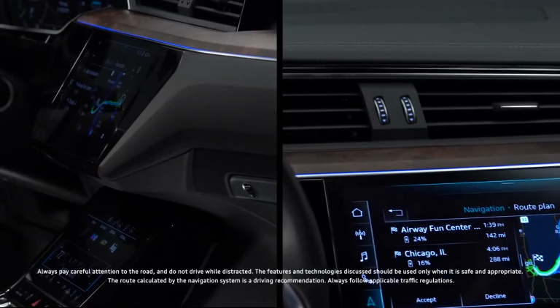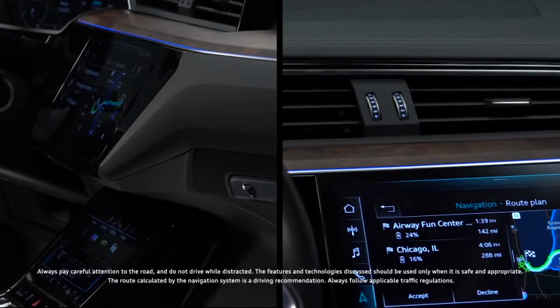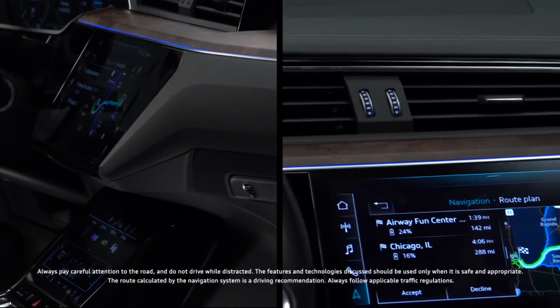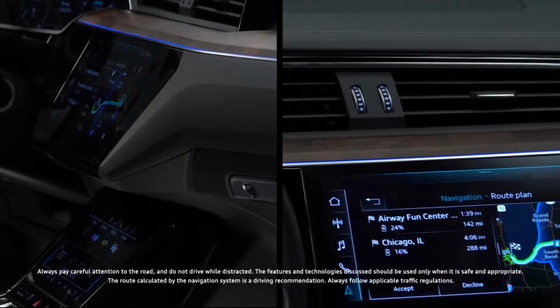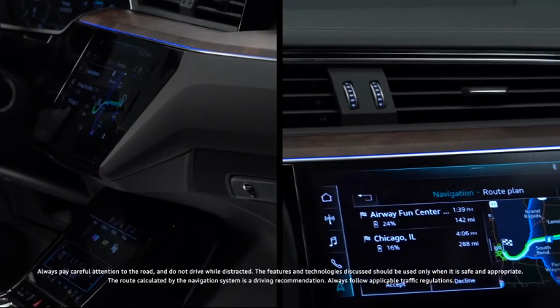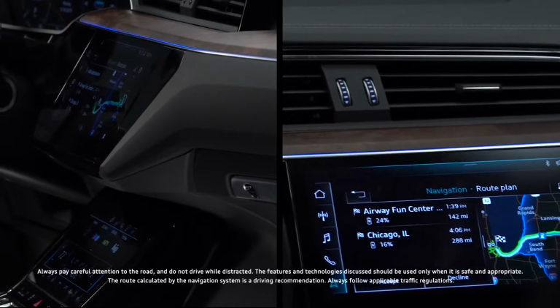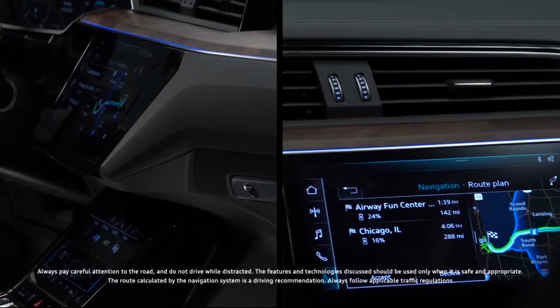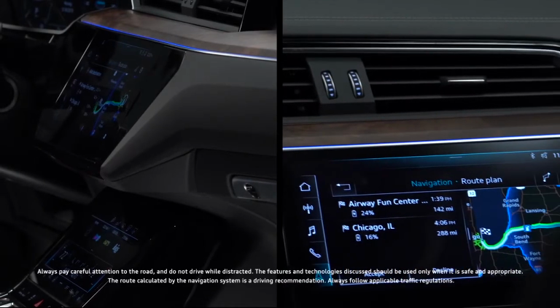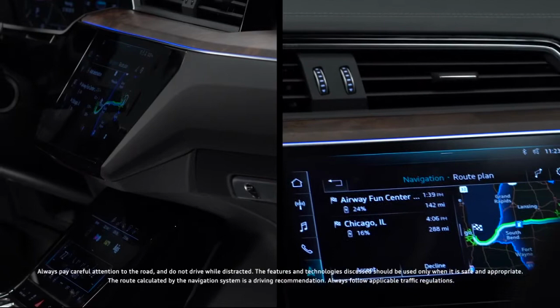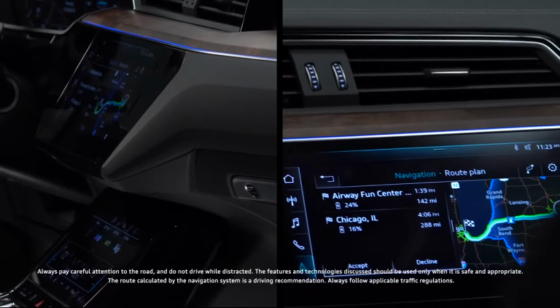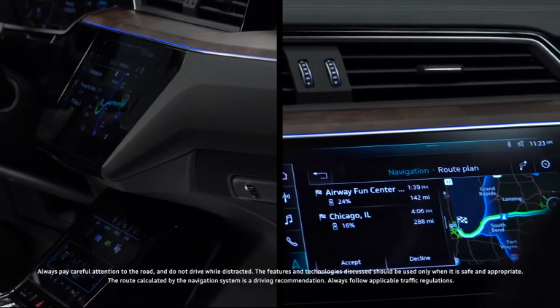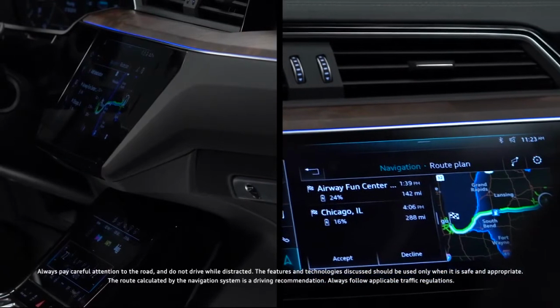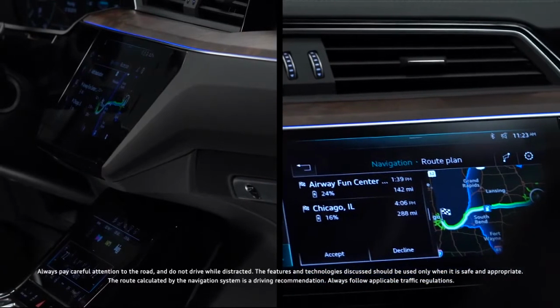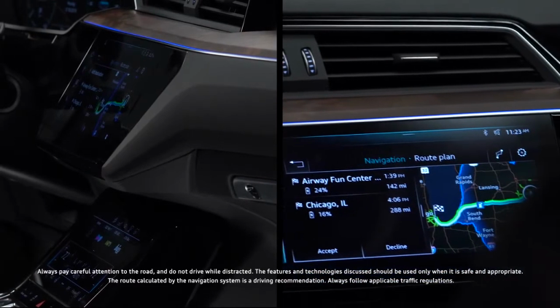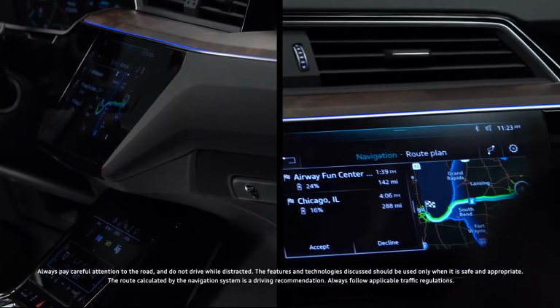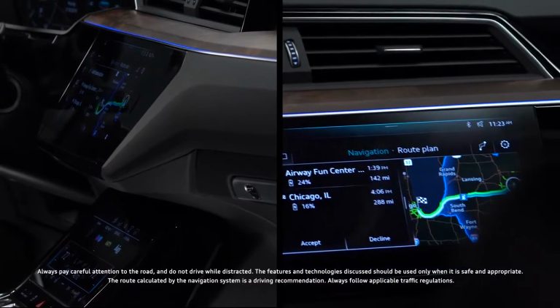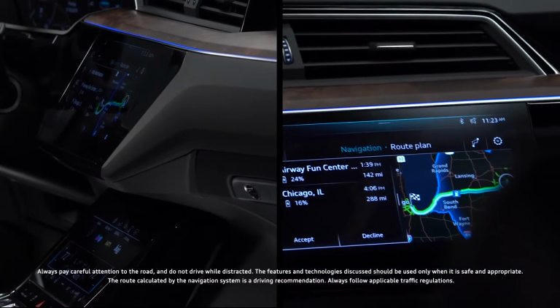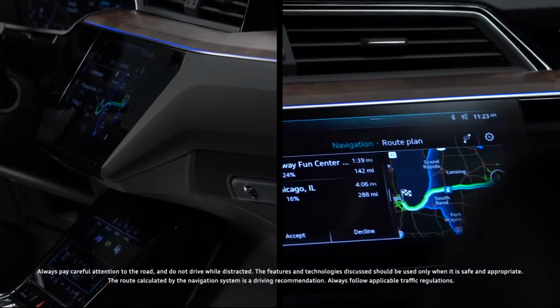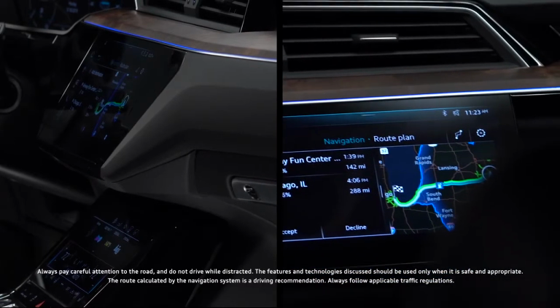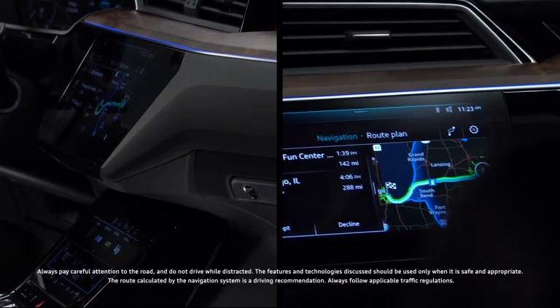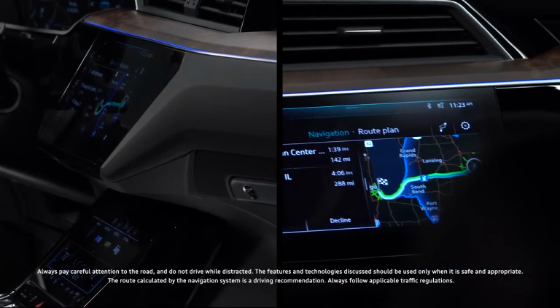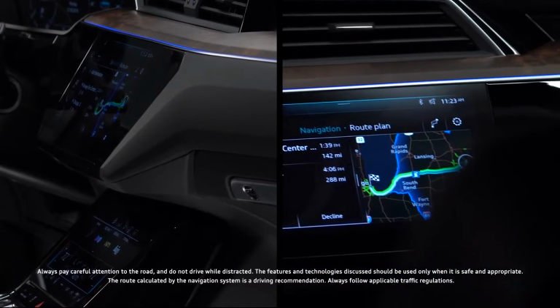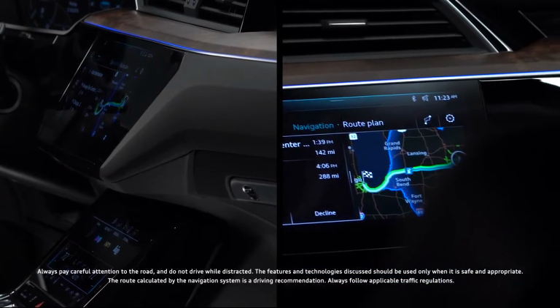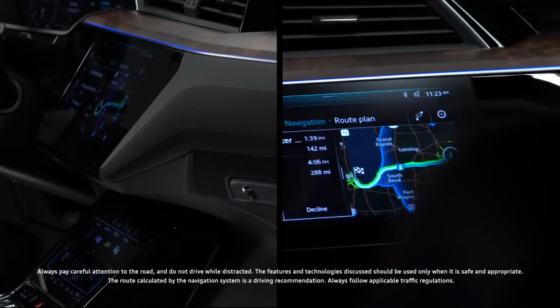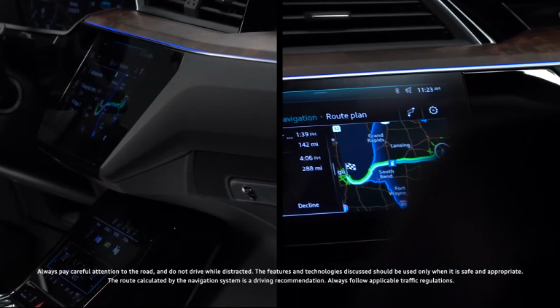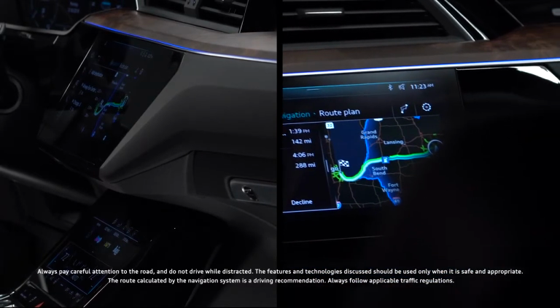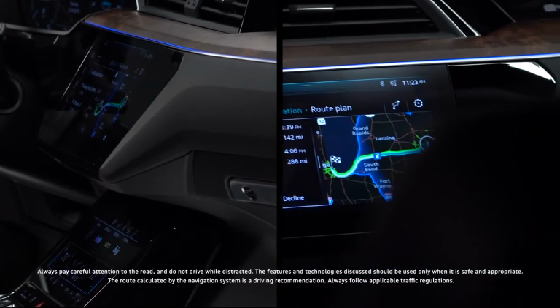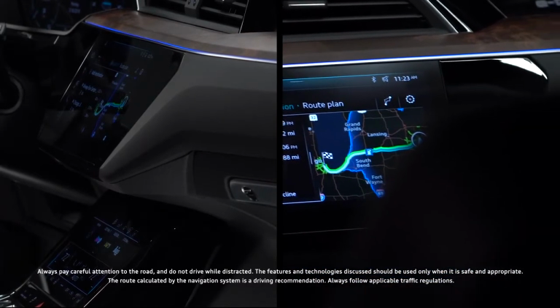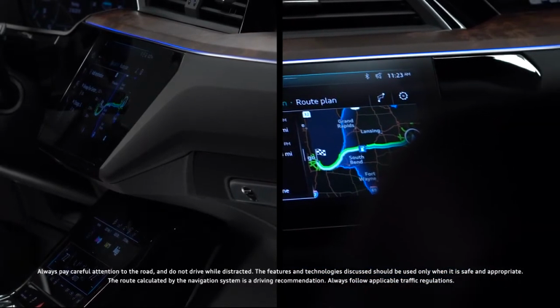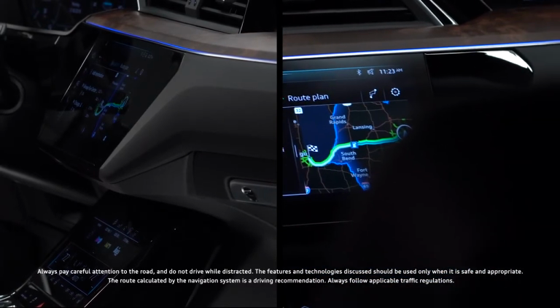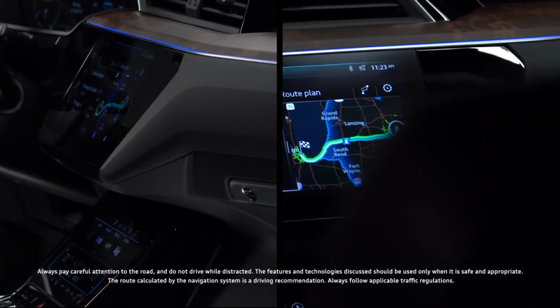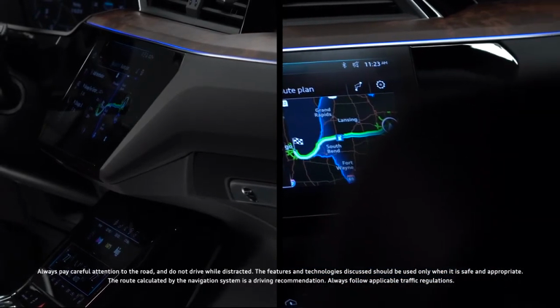With the Audi e-tron route planner, charging stations can be discovered on an intended route prior to departure.